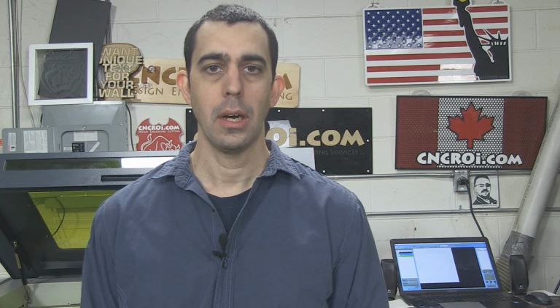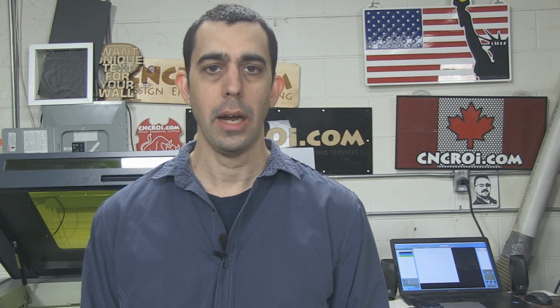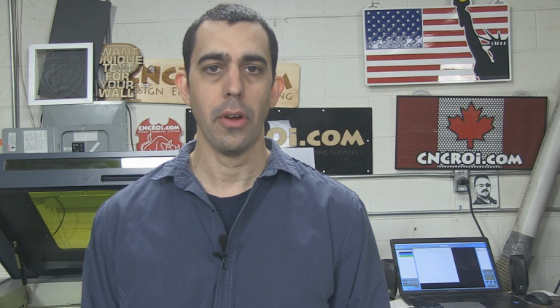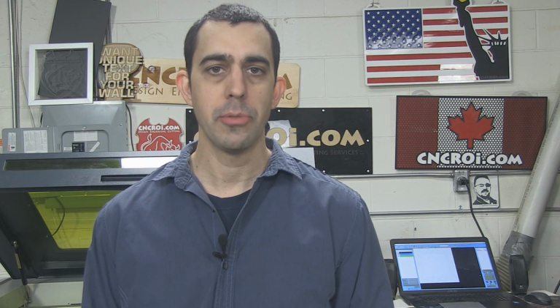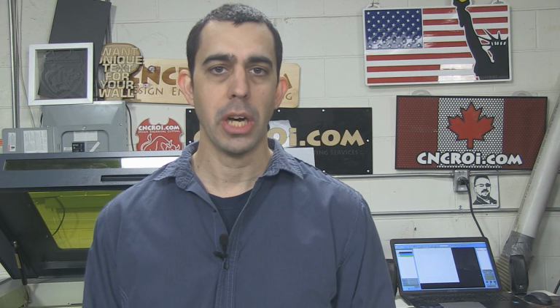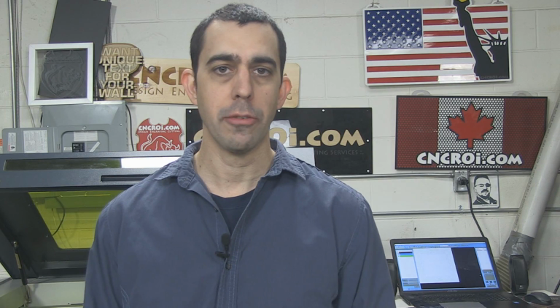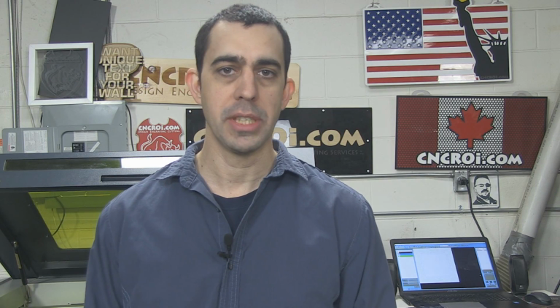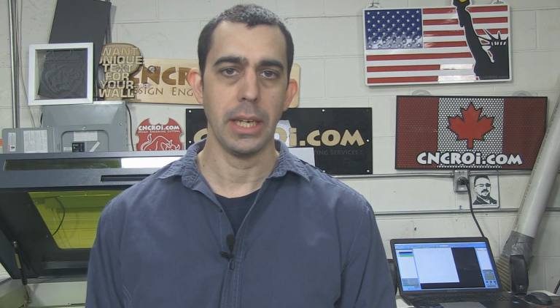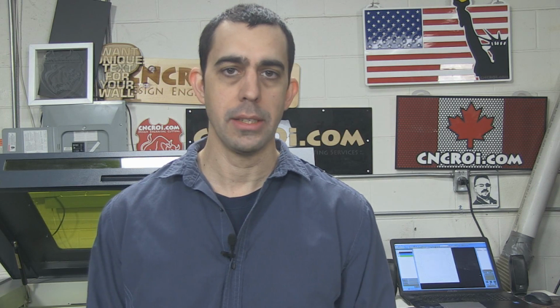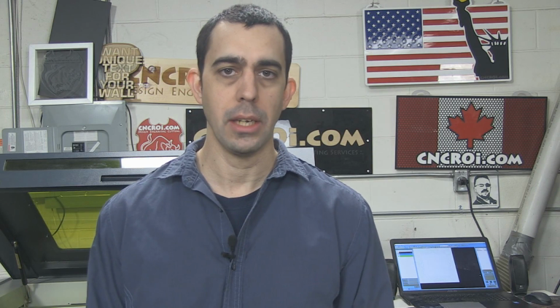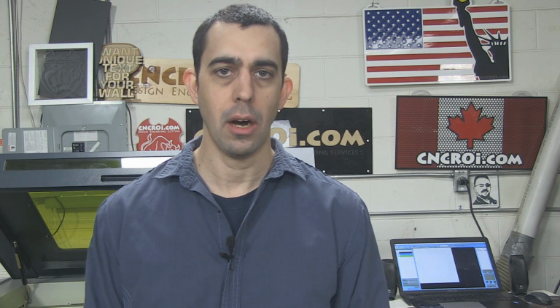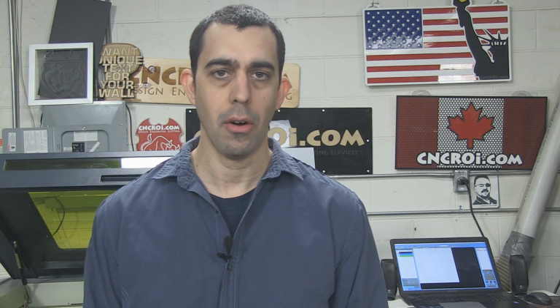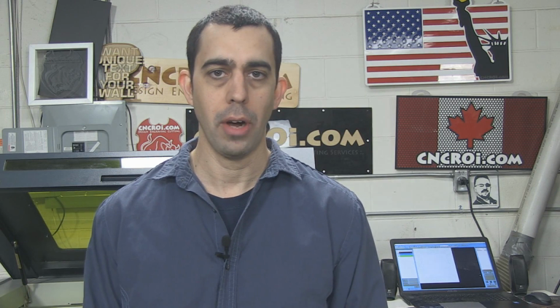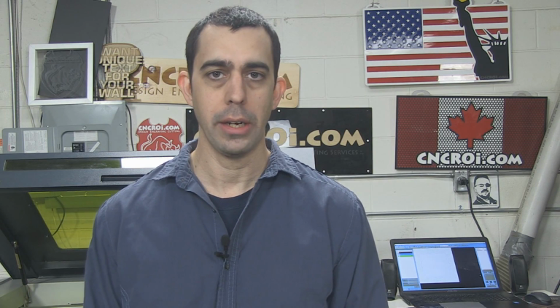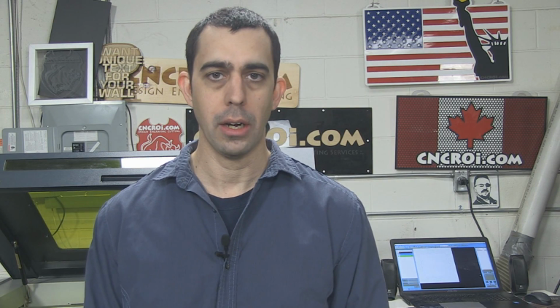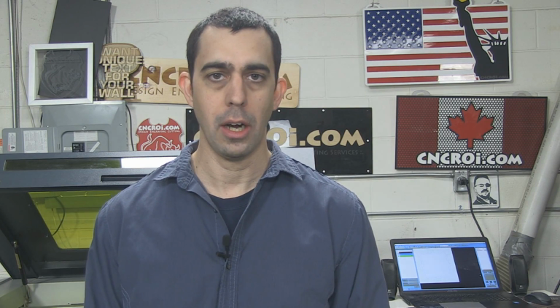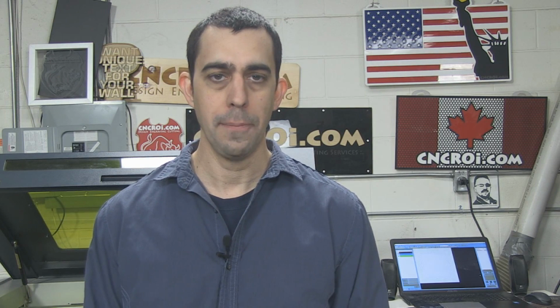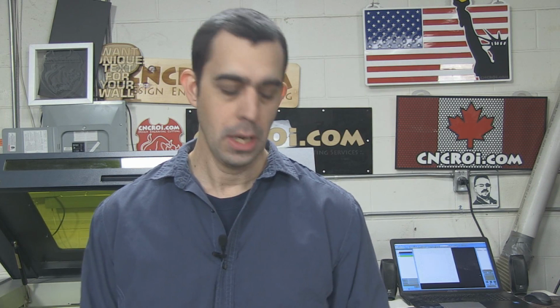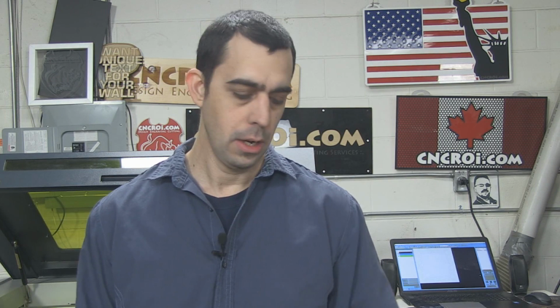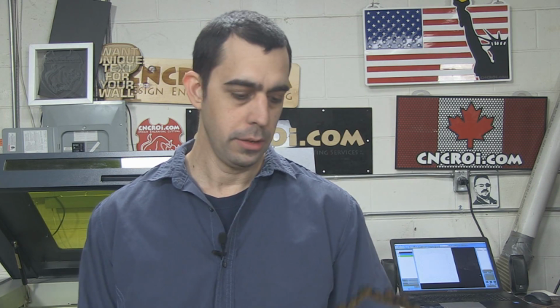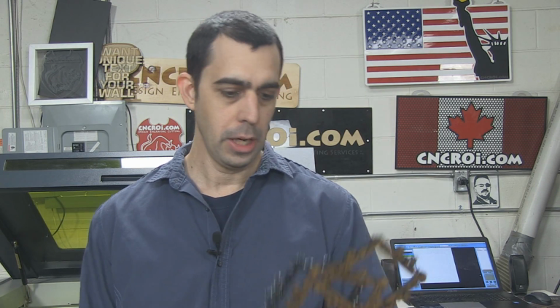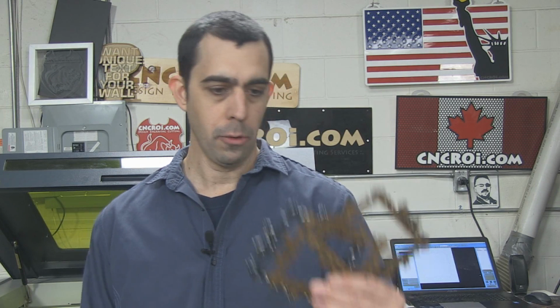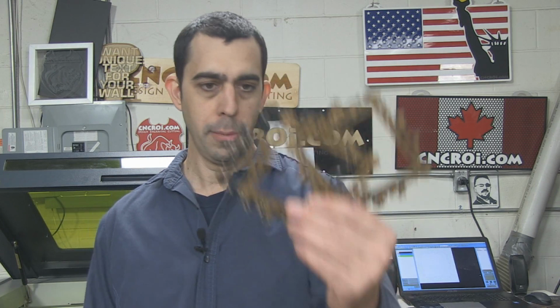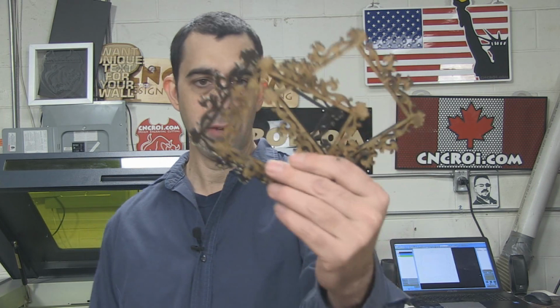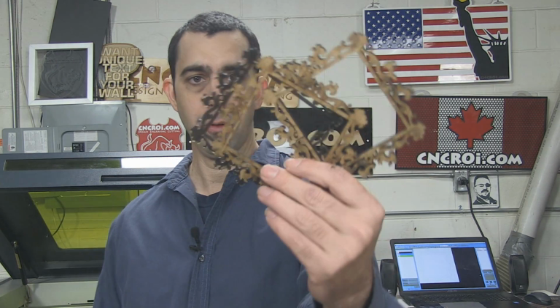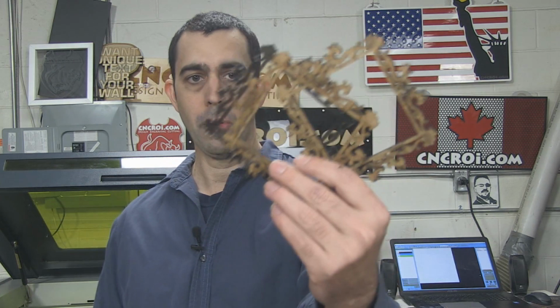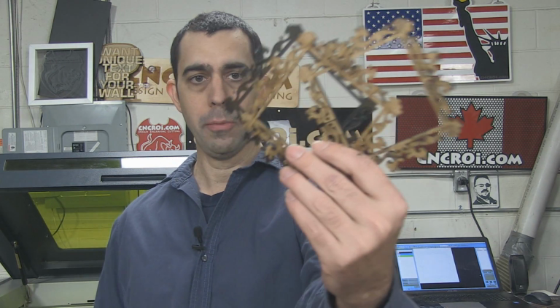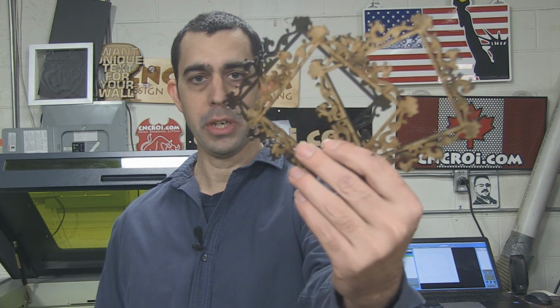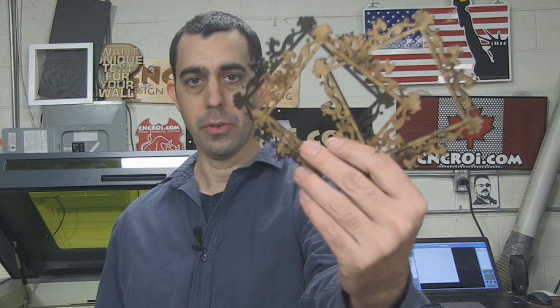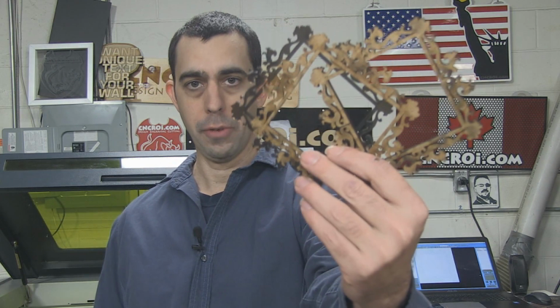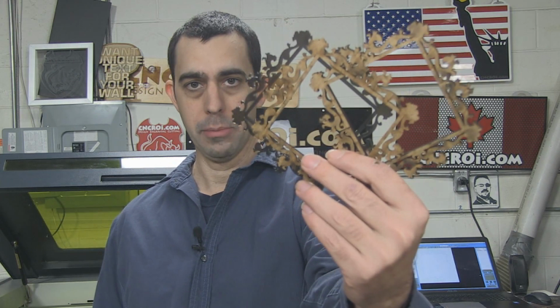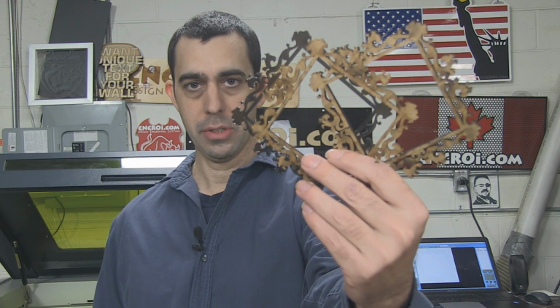Hi there, I'm John from CNCROI.com and today we're going to make Floral Picture Frames.